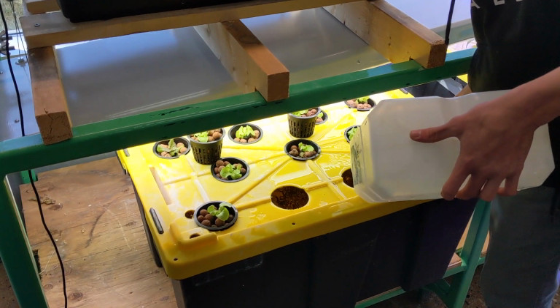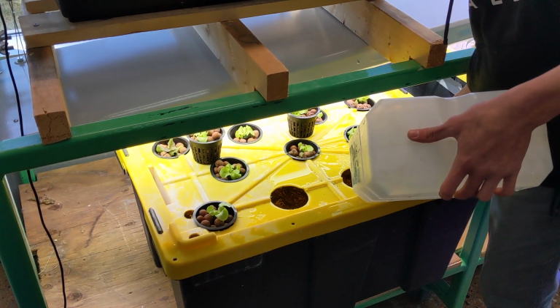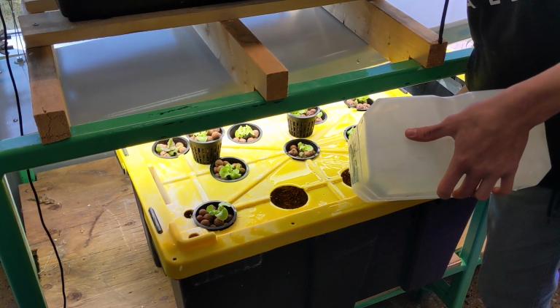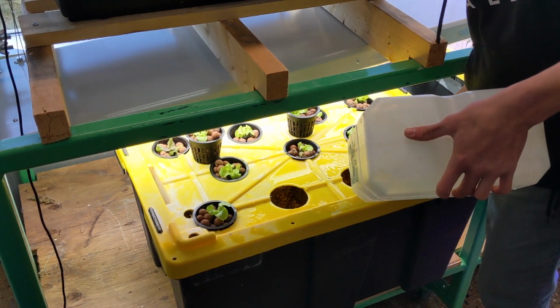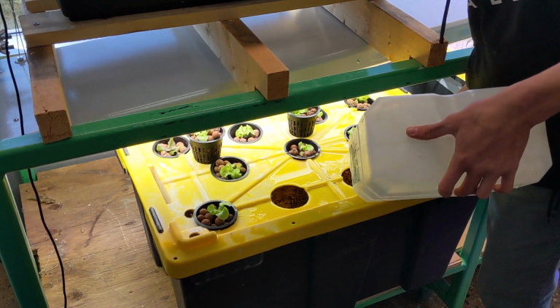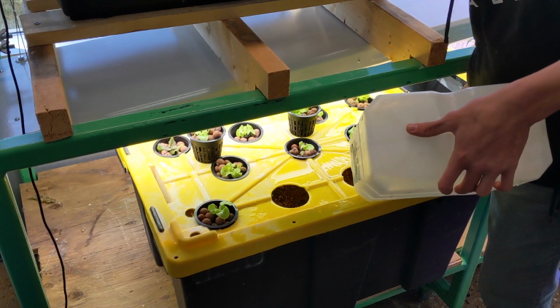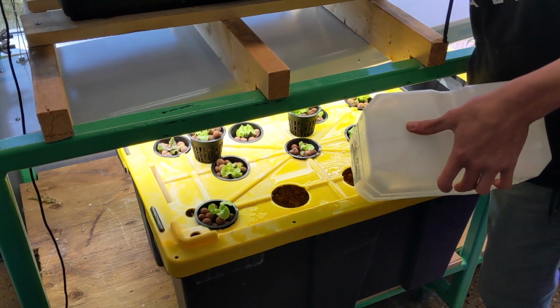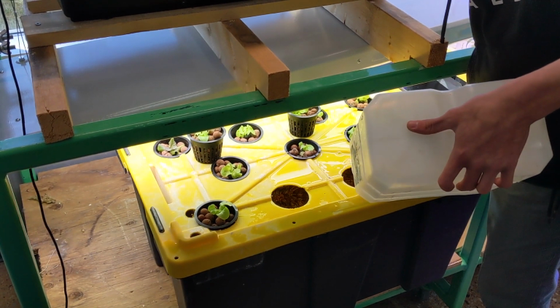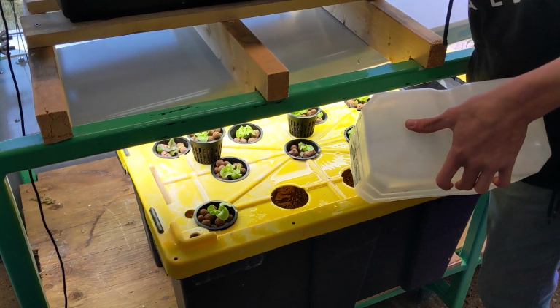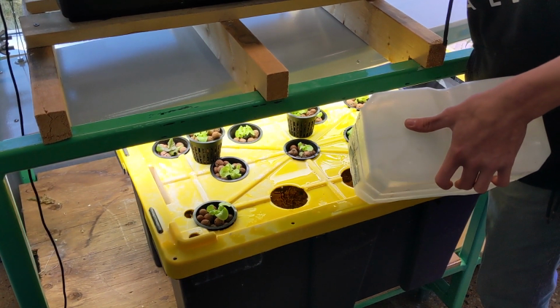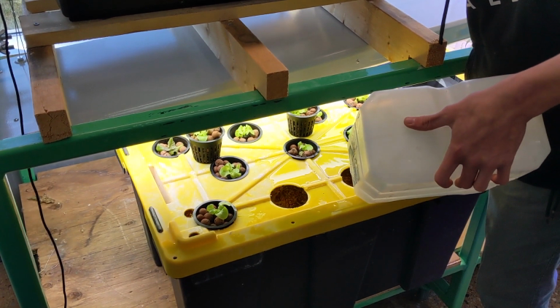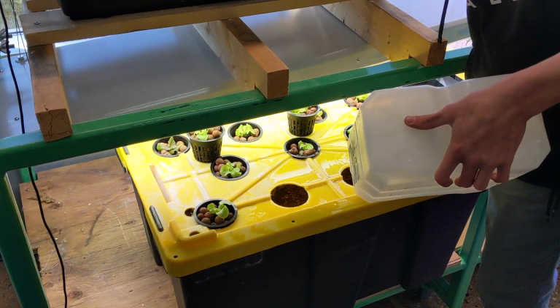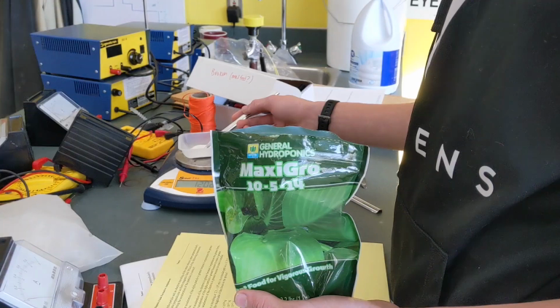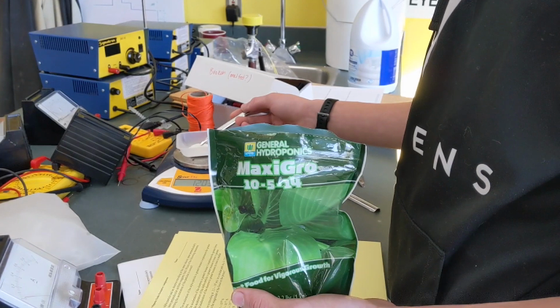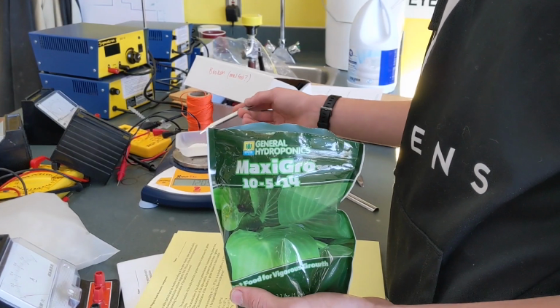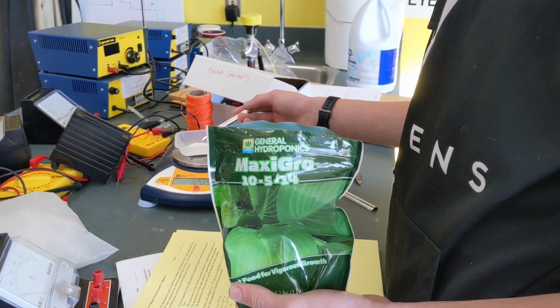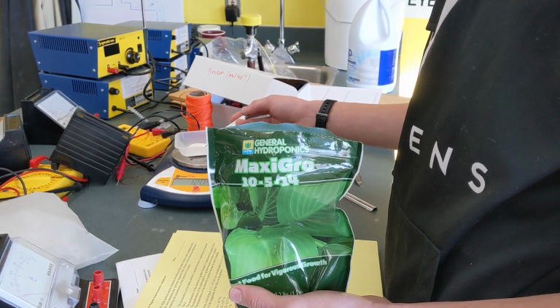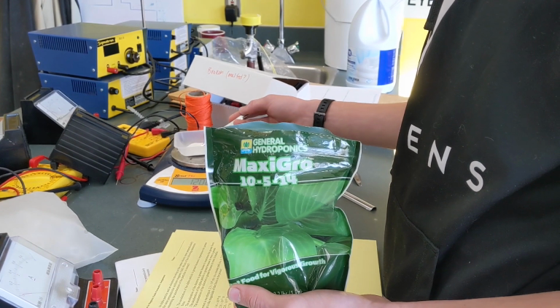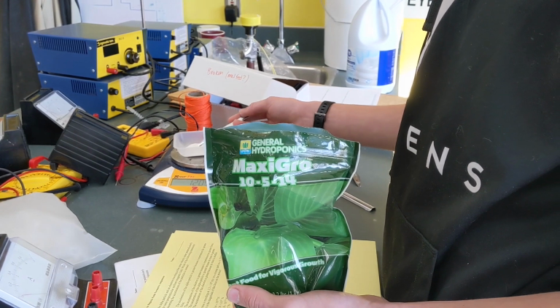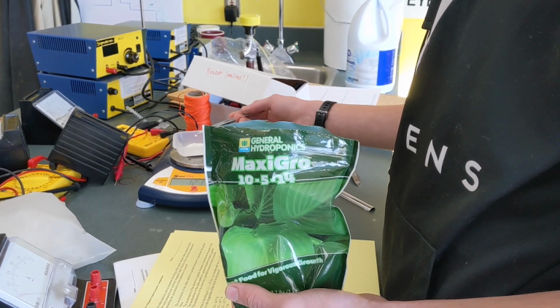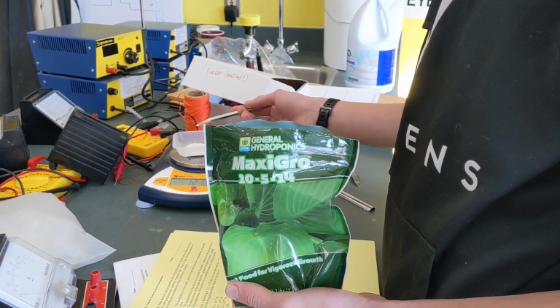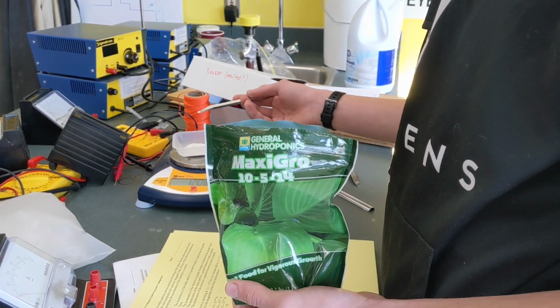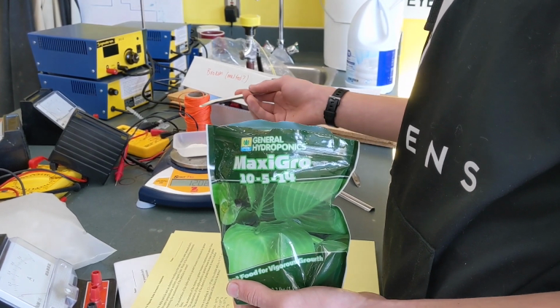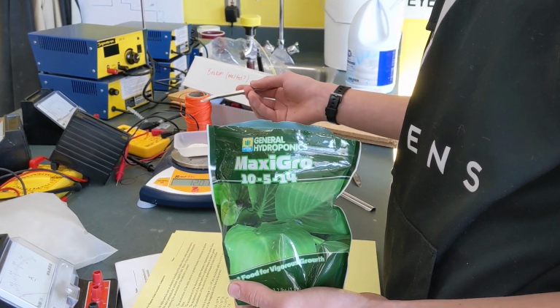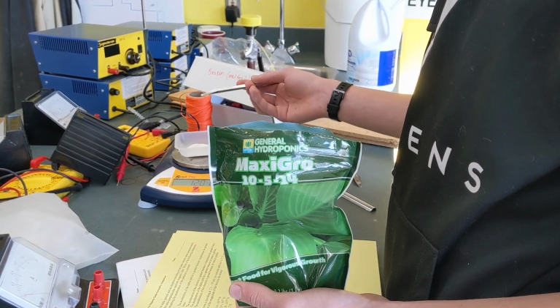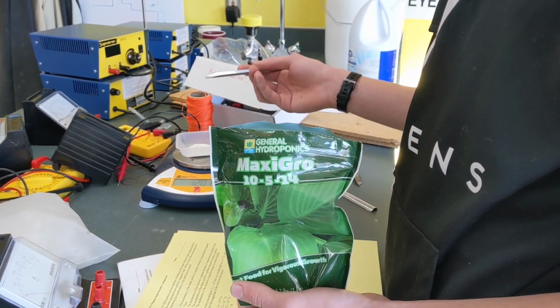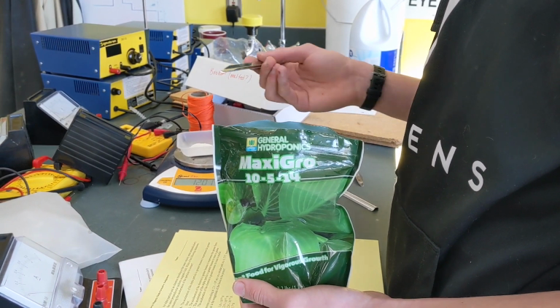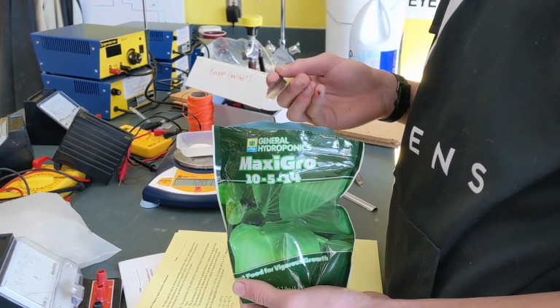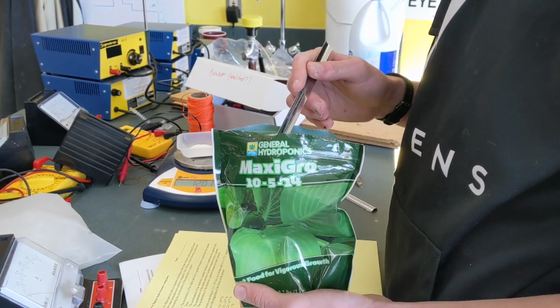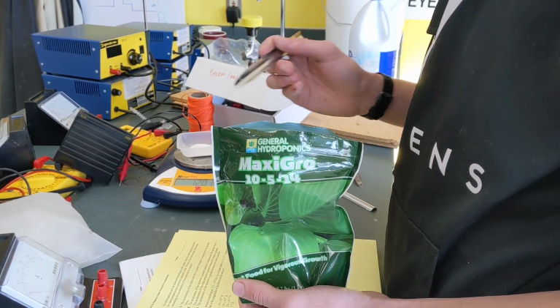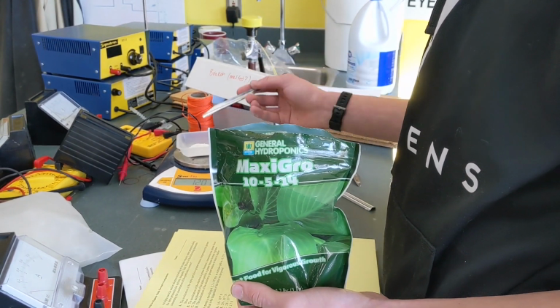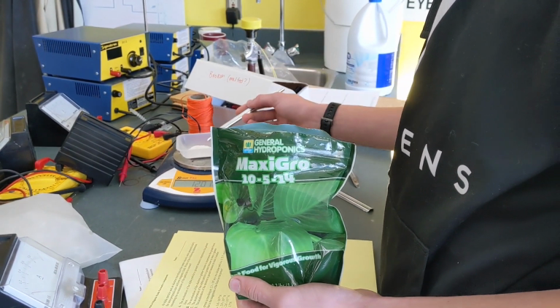We have a couple of different options for nutrients but have found all of them to be pretty easy to work with, and the dosing instructions have been easy to follow.